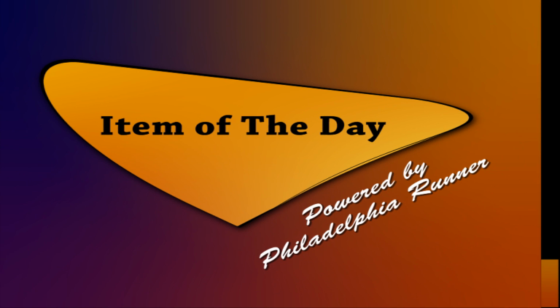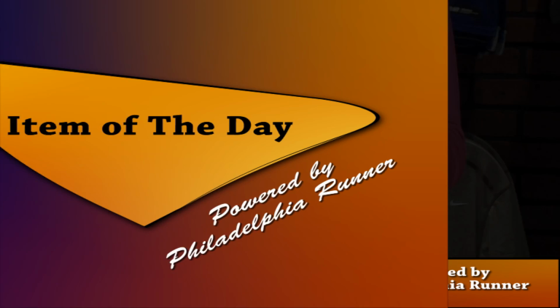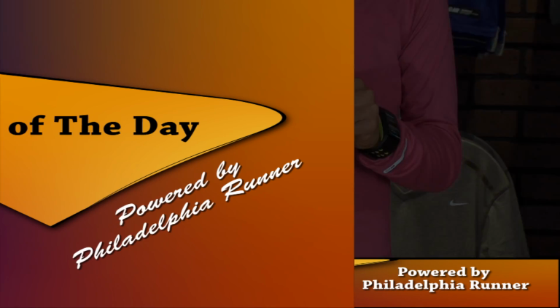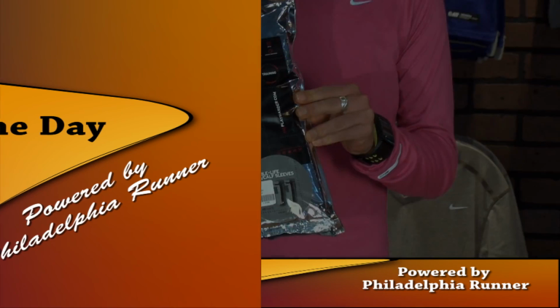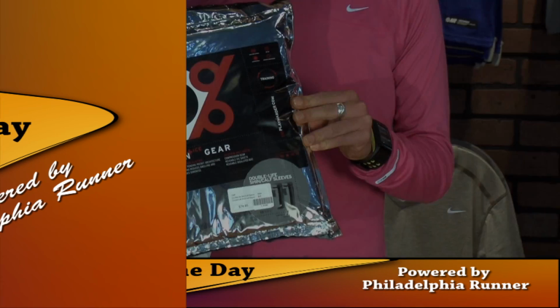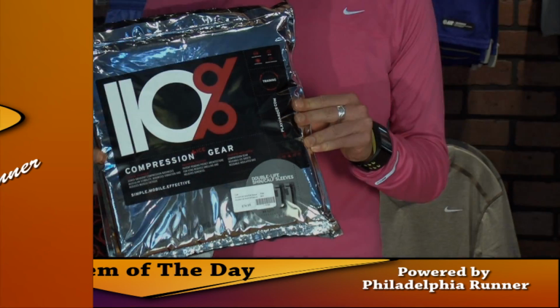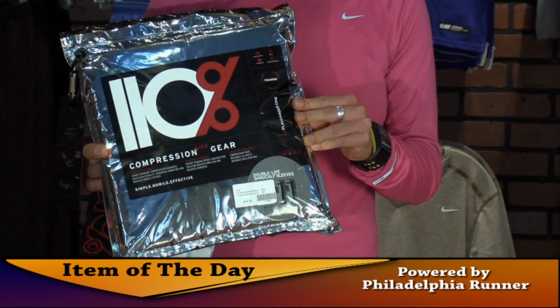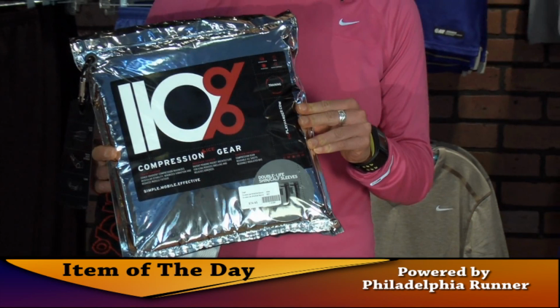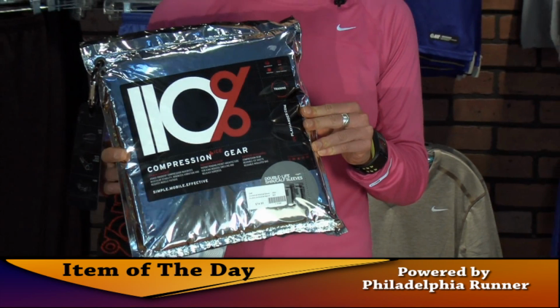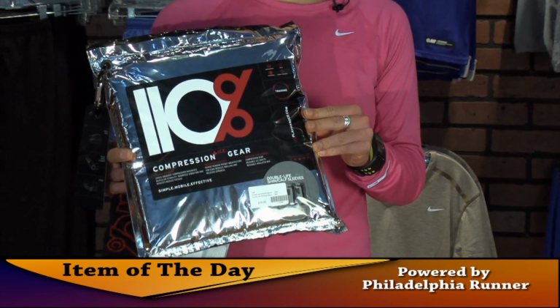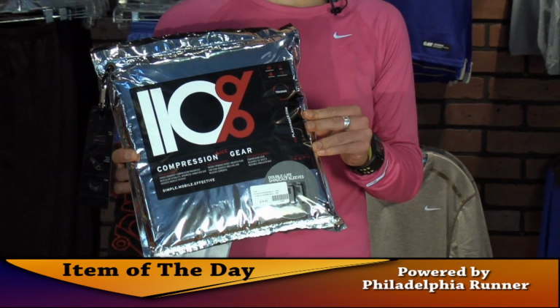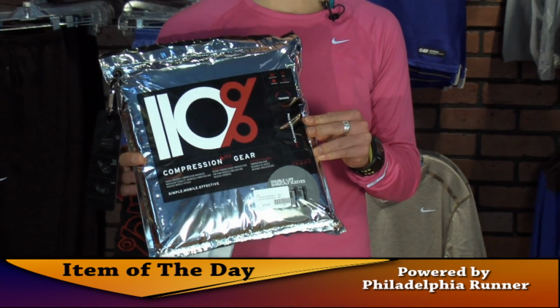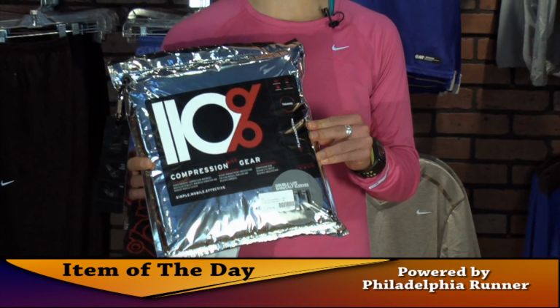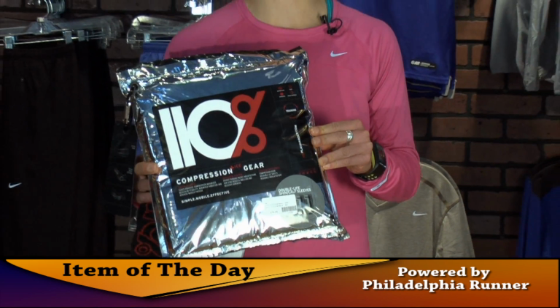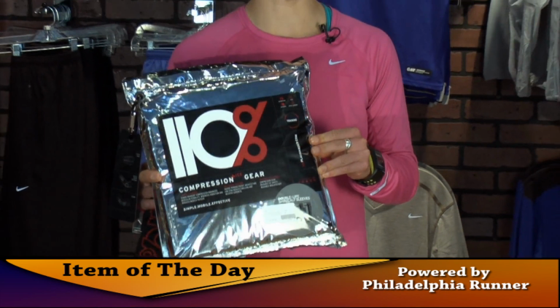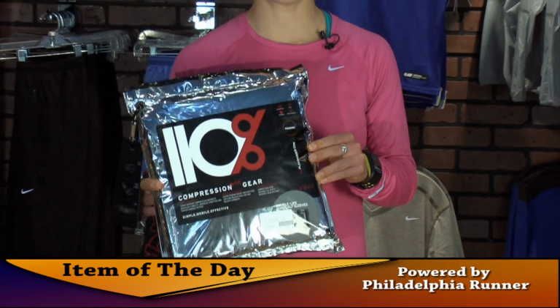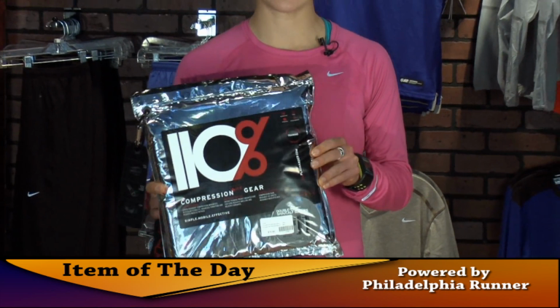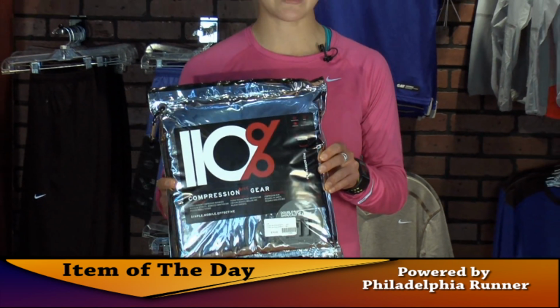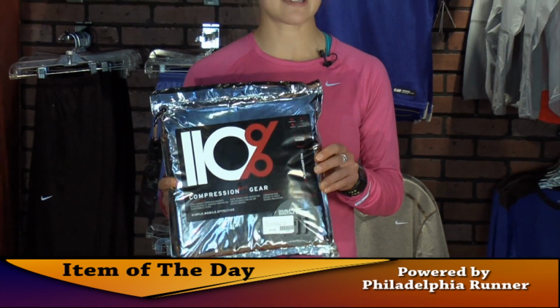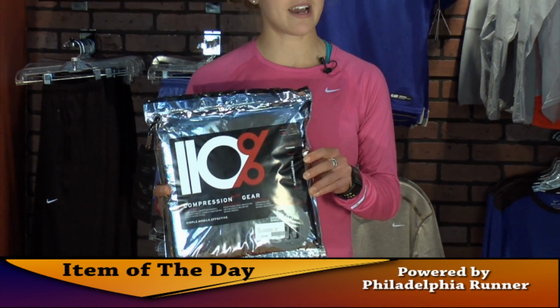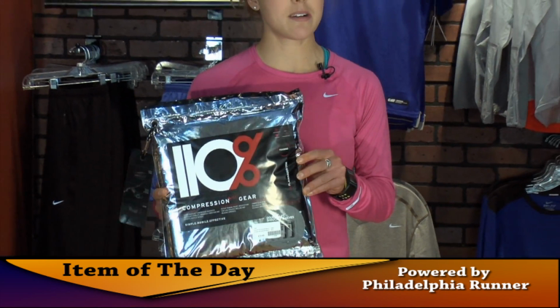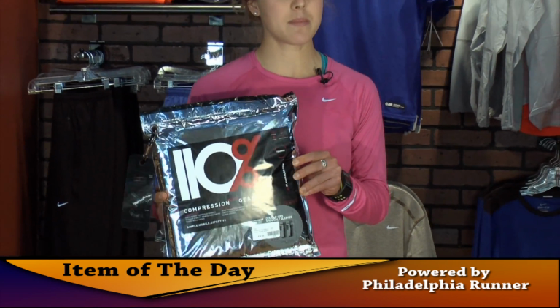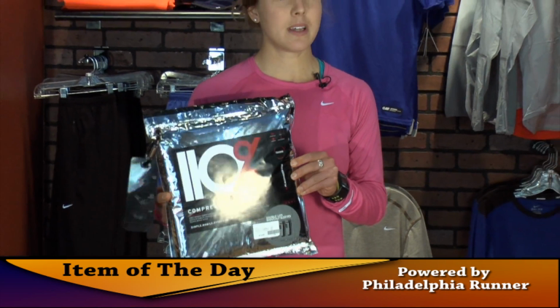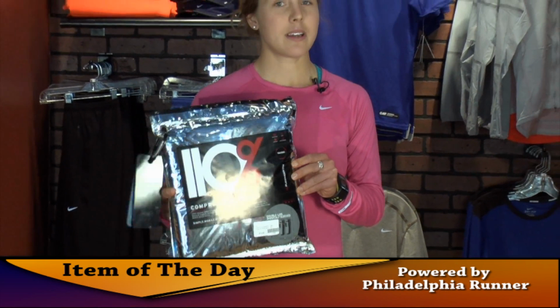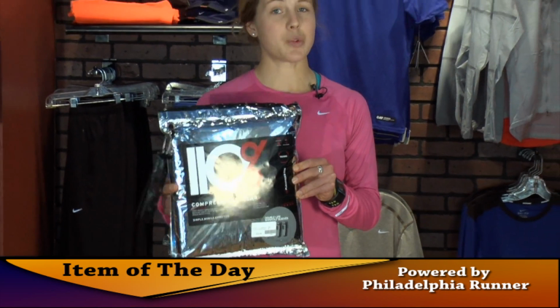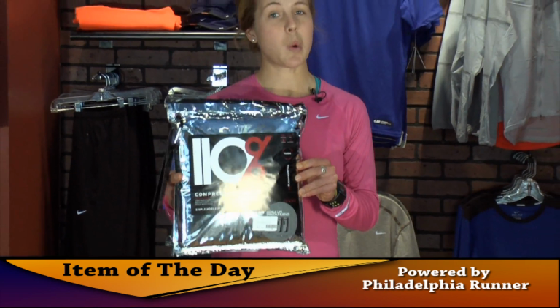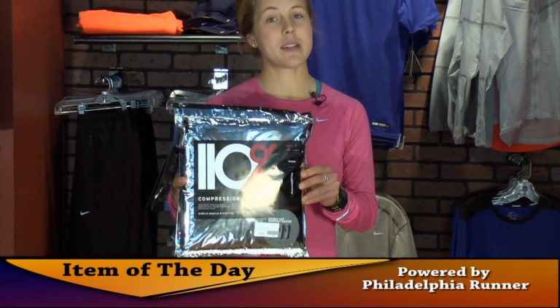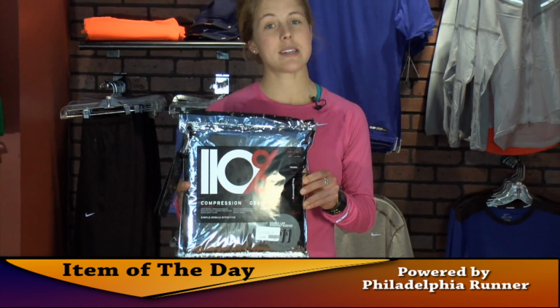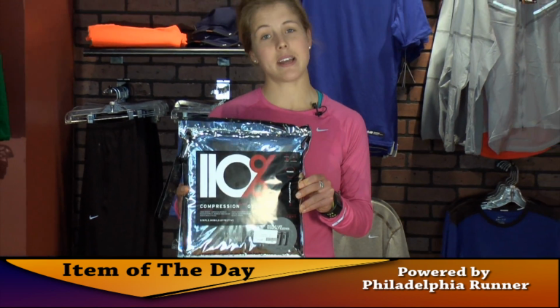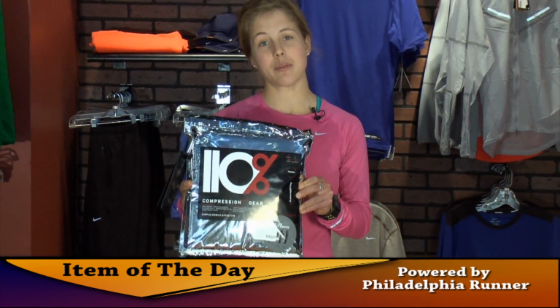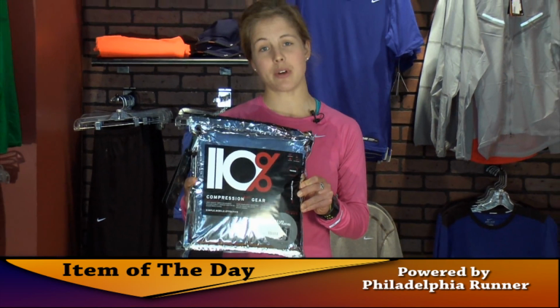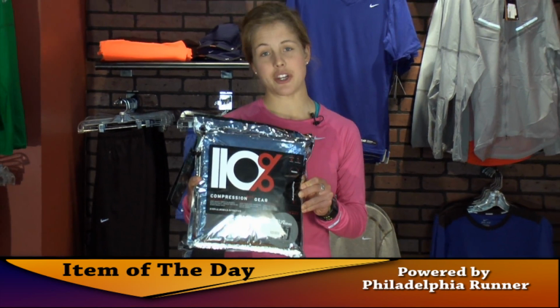Hi, I'm Logan Schrader with Philadelphia Runner. Today's item is 110 compression.